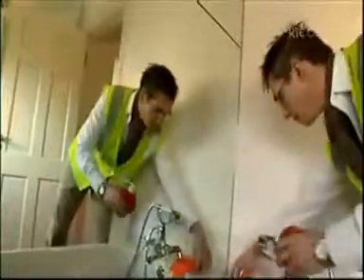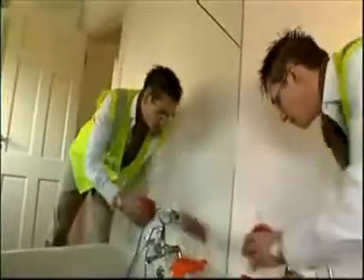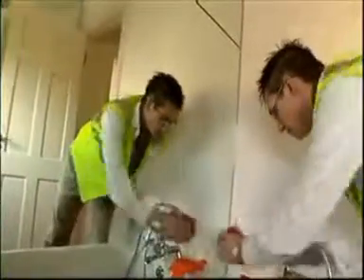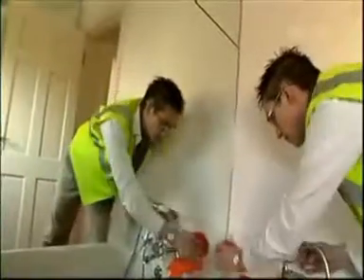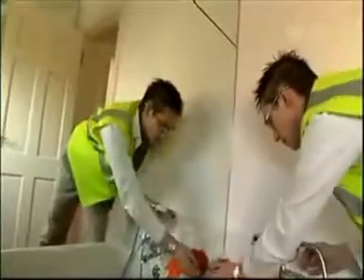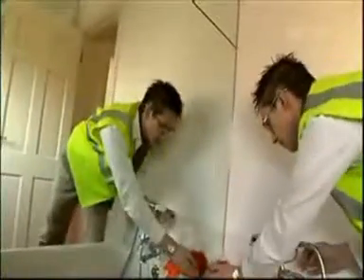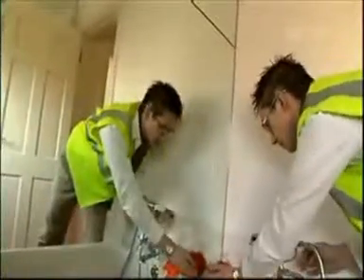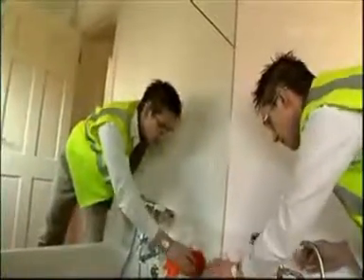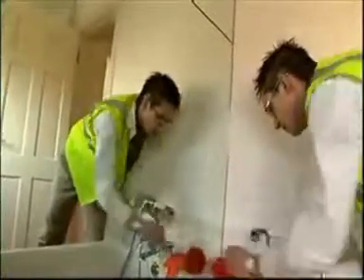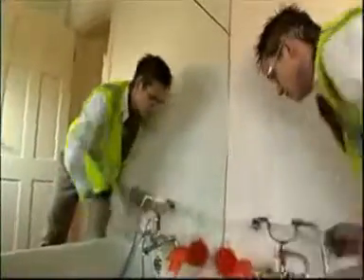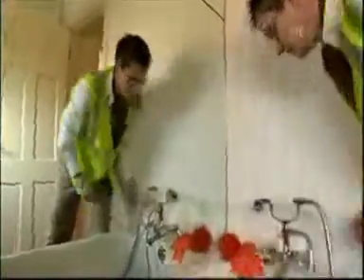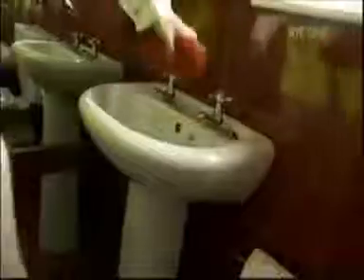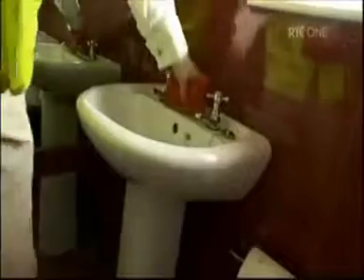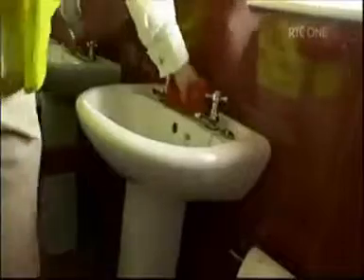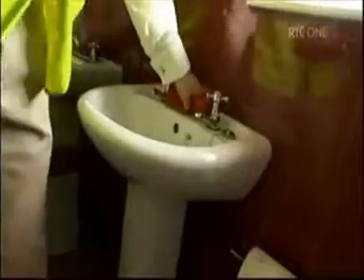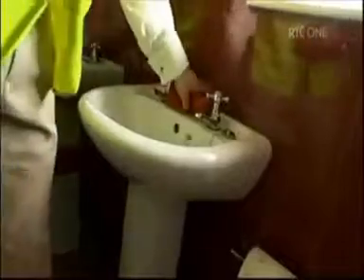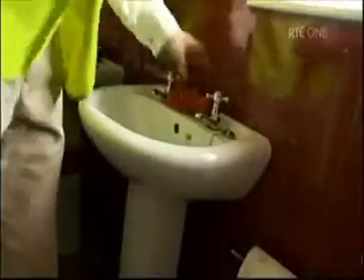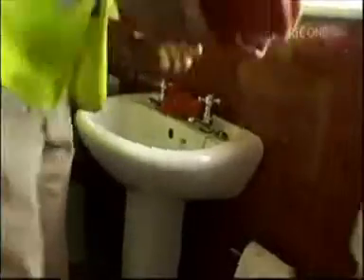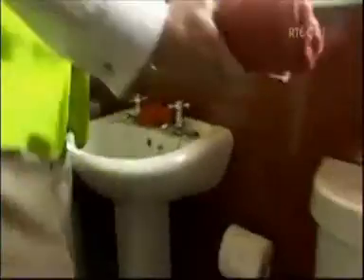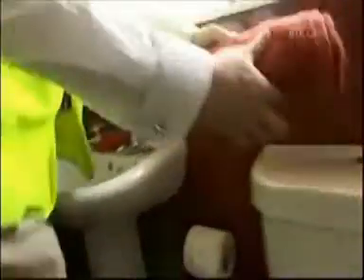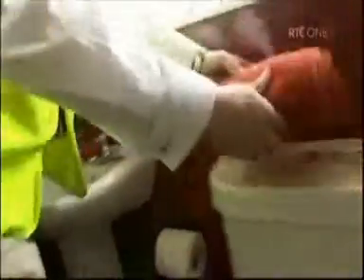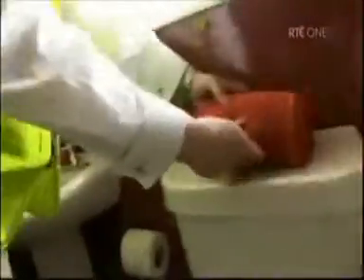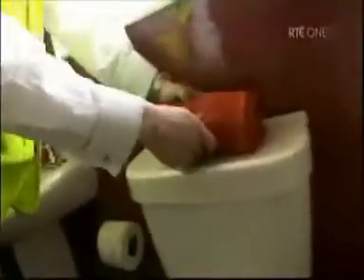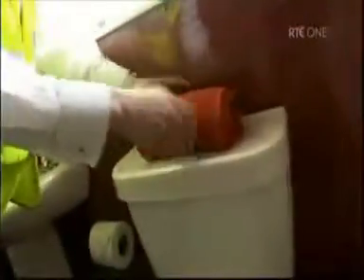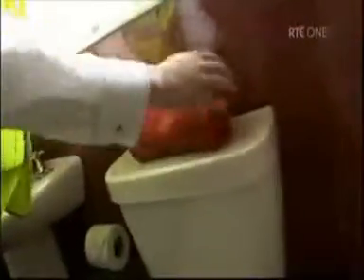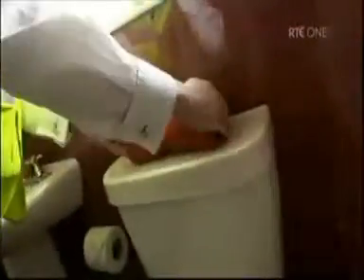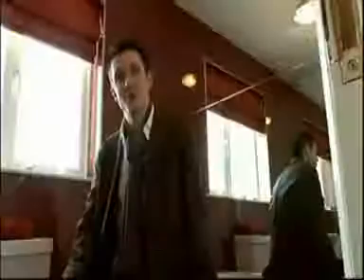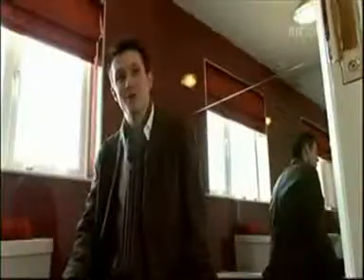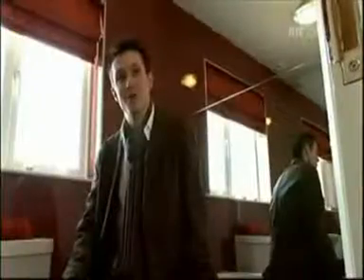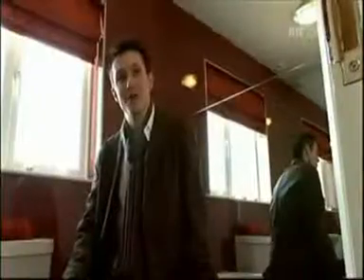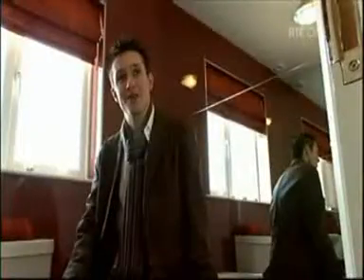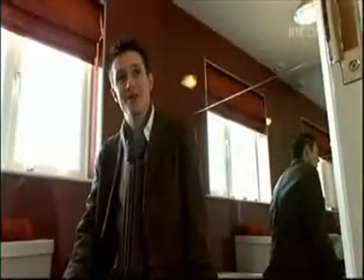The styling in here is a big risk, but I think it has really paid off. I think it's going to be a winning bathroom.